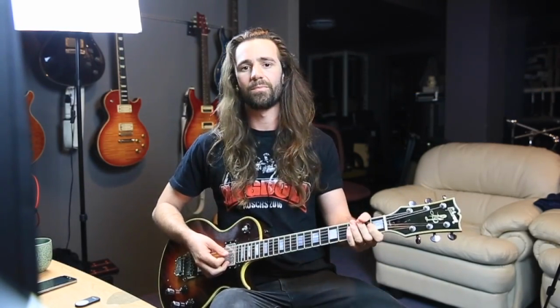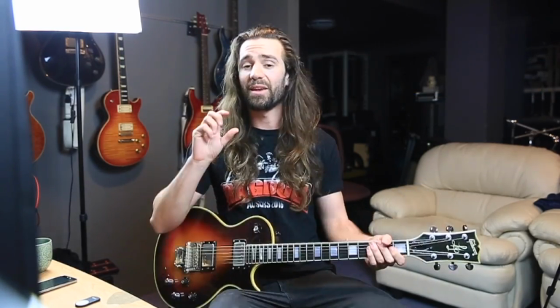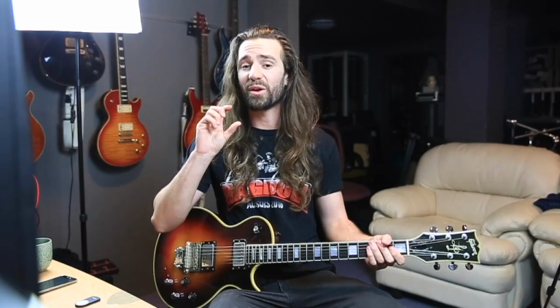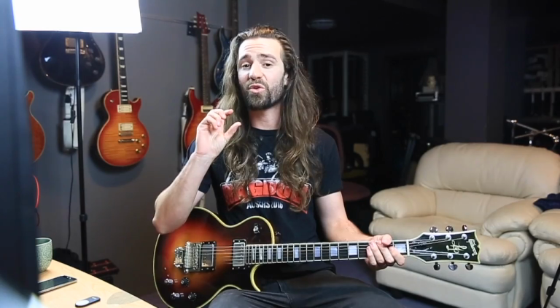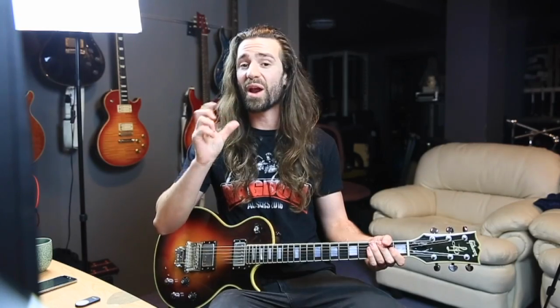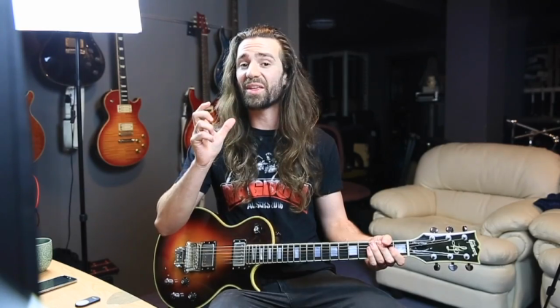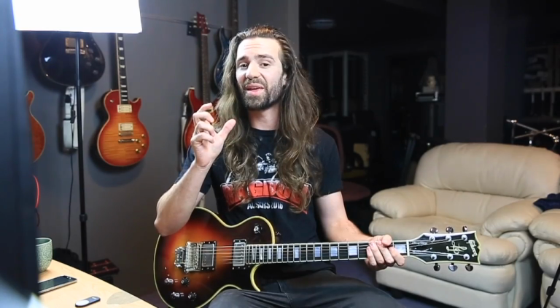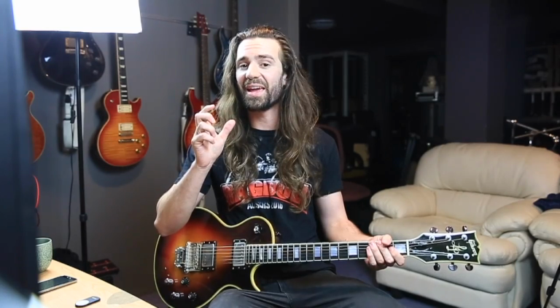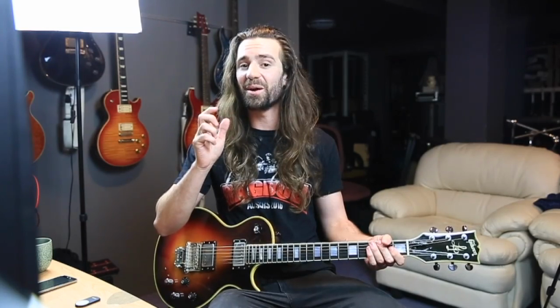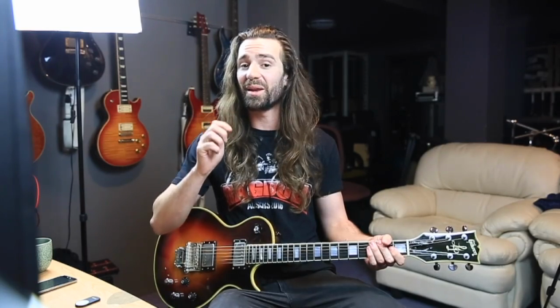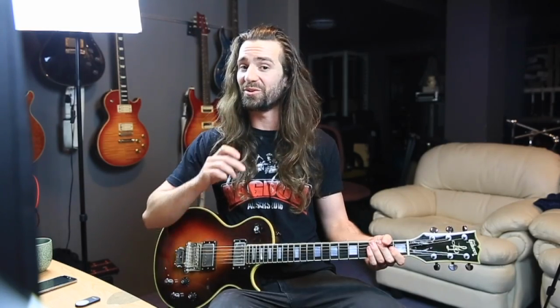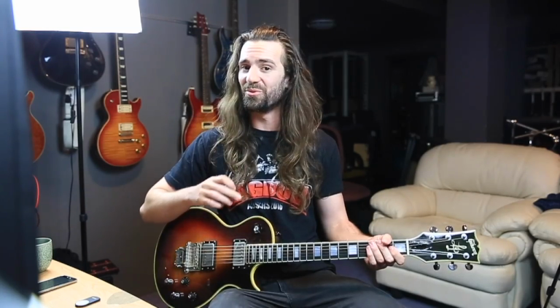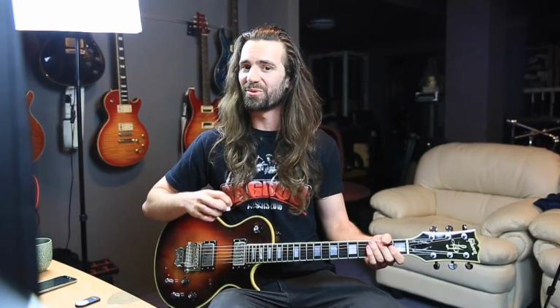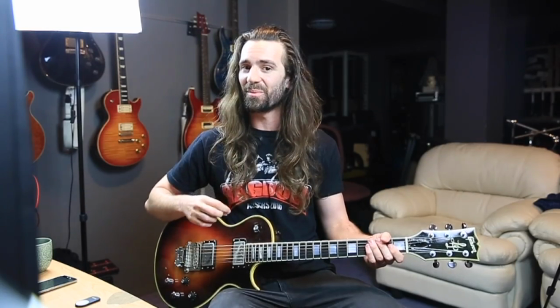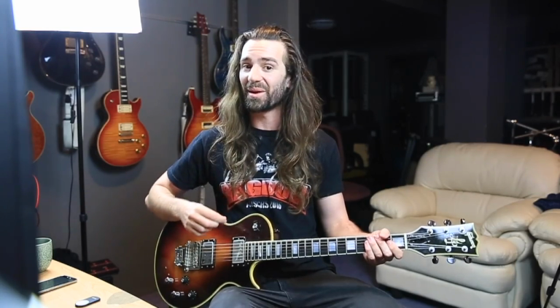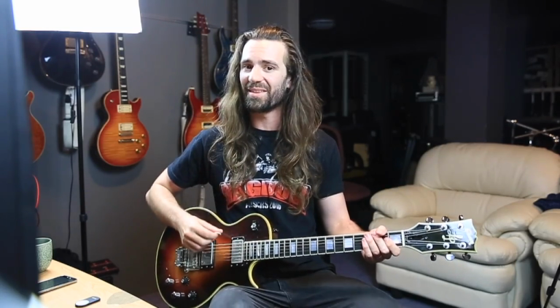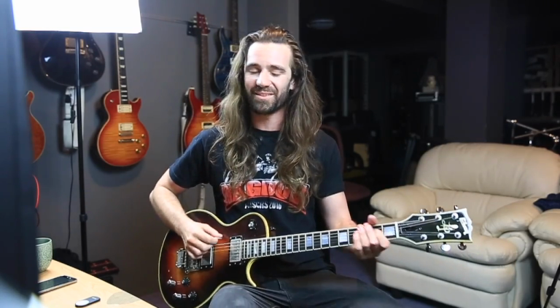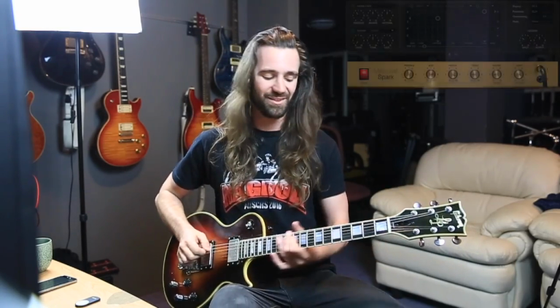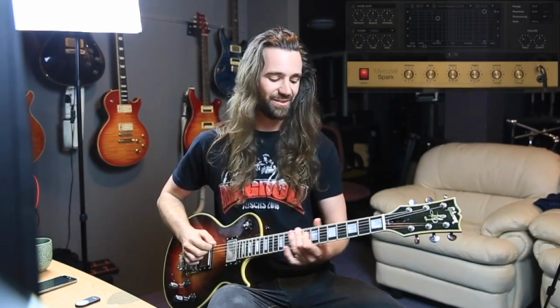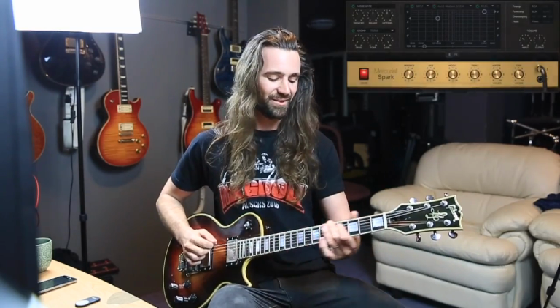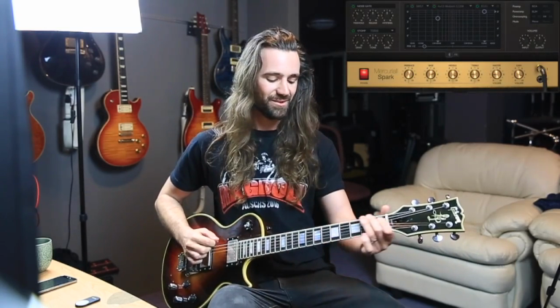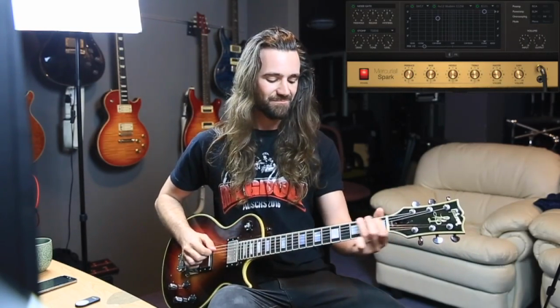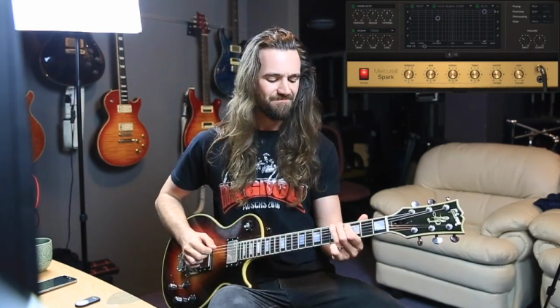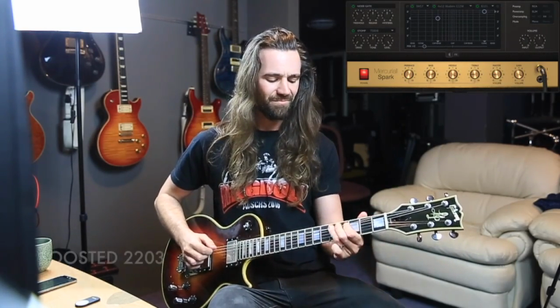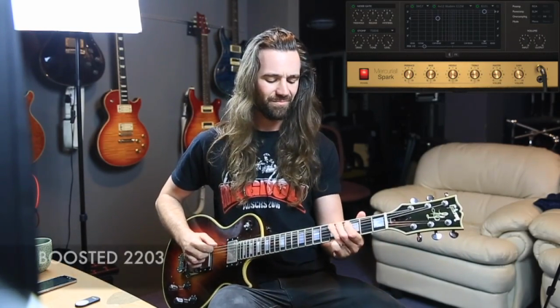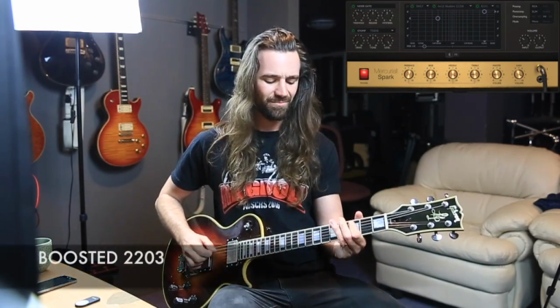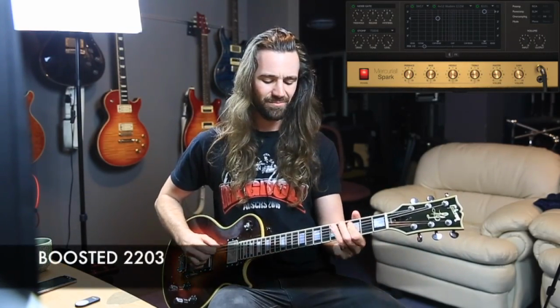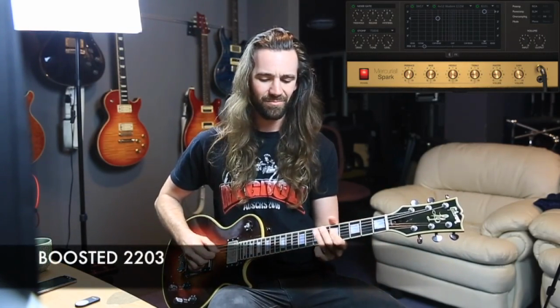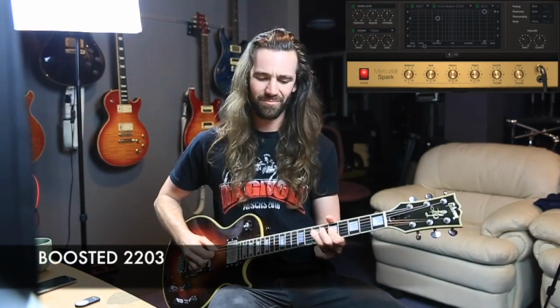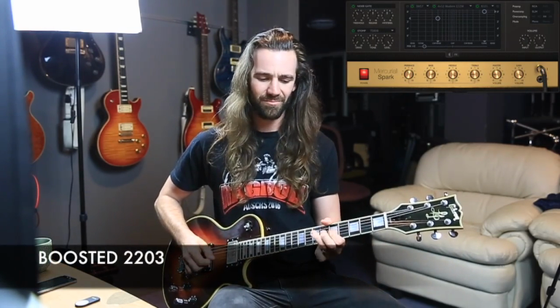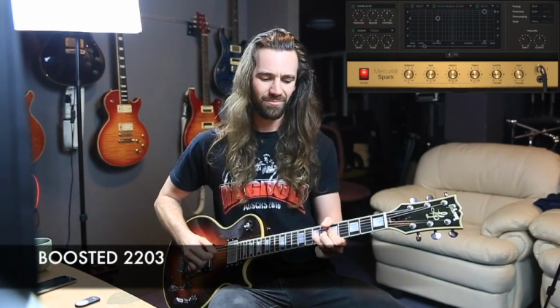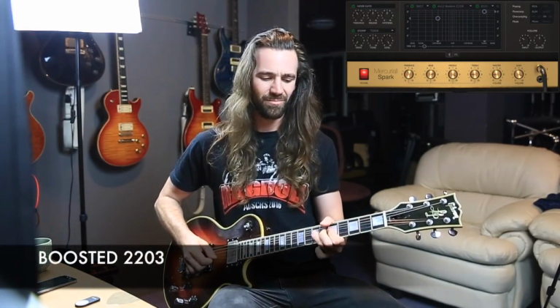And if I crank the gain up and add a Tube Screamer, I get this.